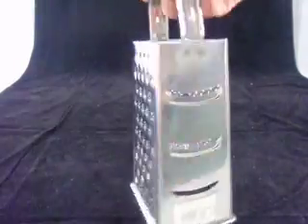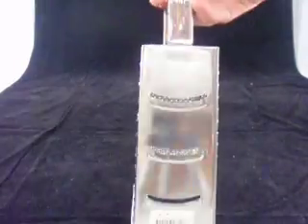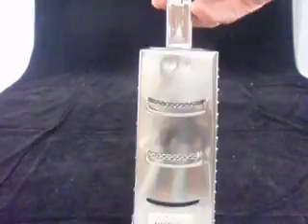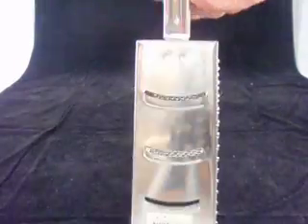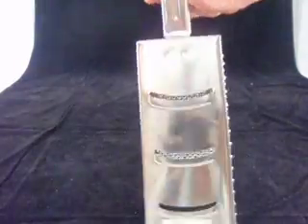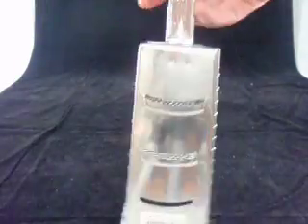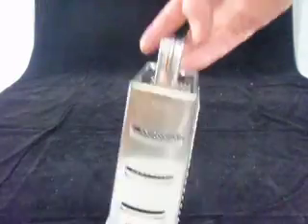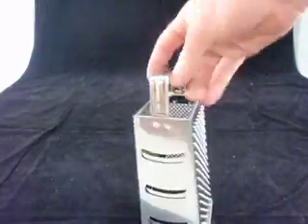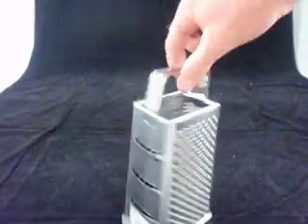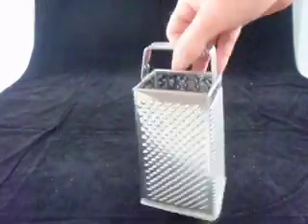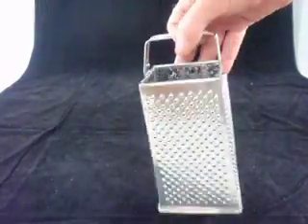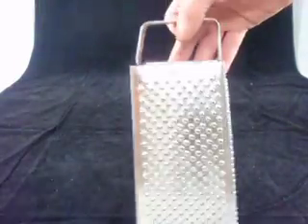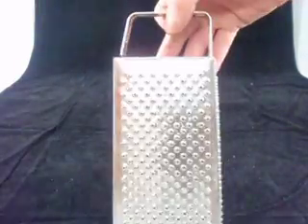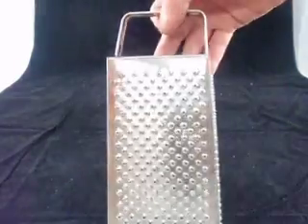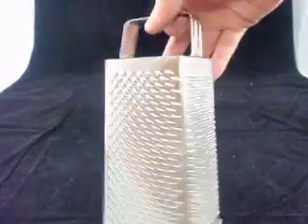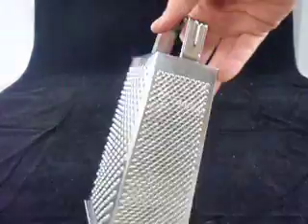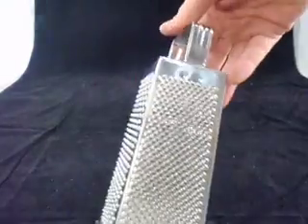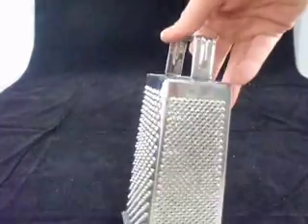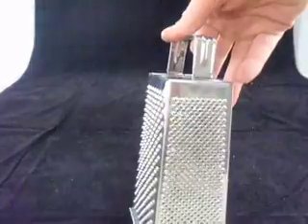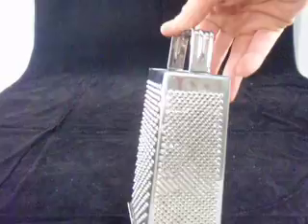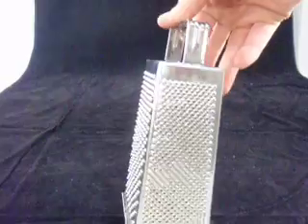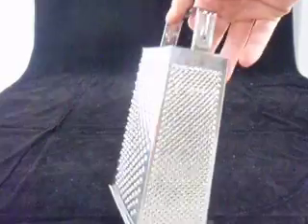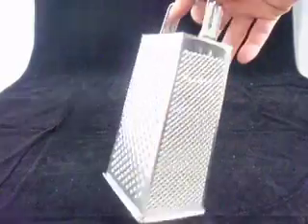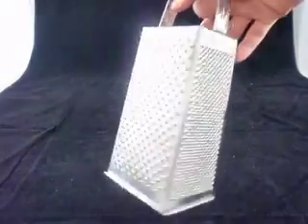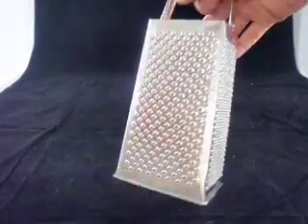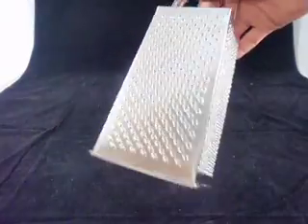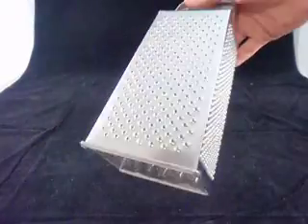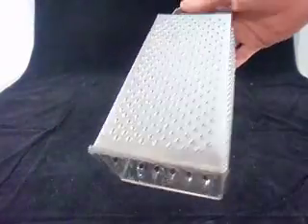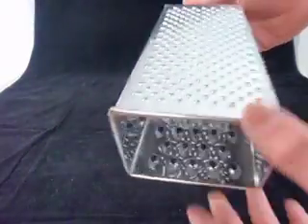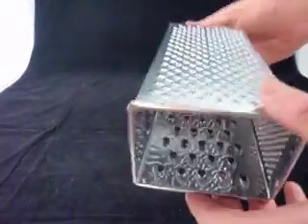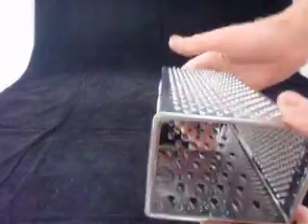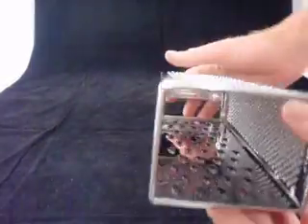The sides include grating, slicing, and zesting on two different grades — coarse and medium.